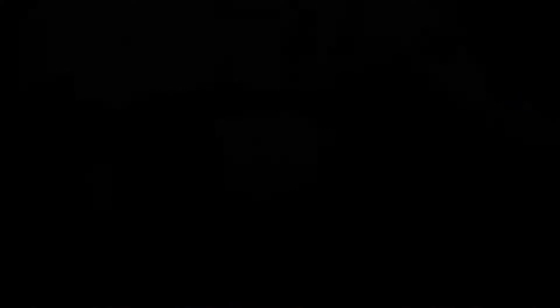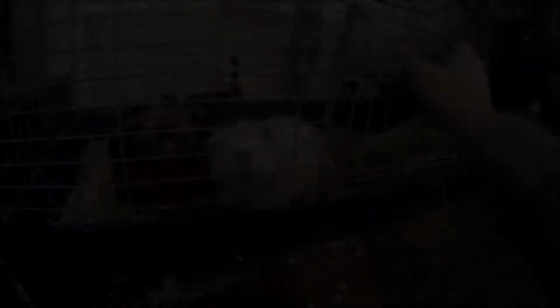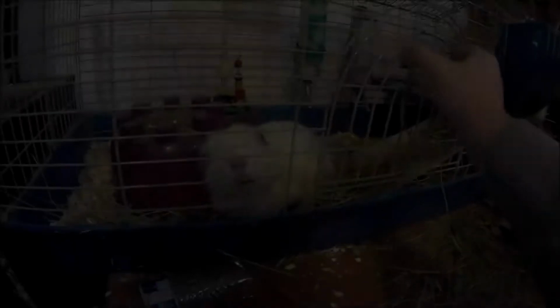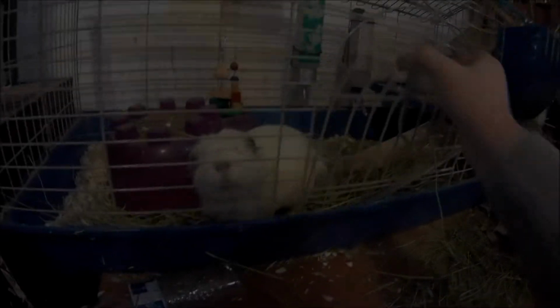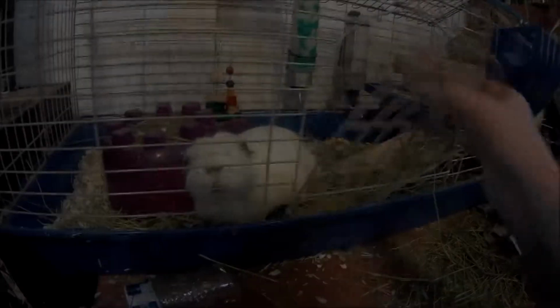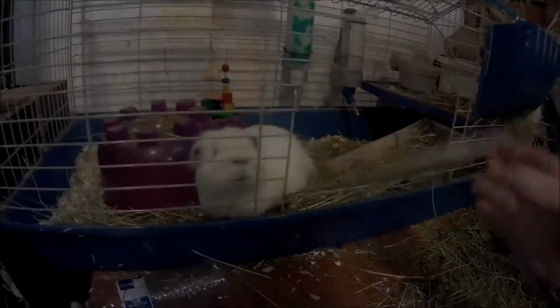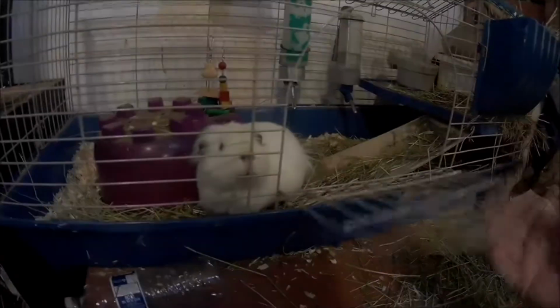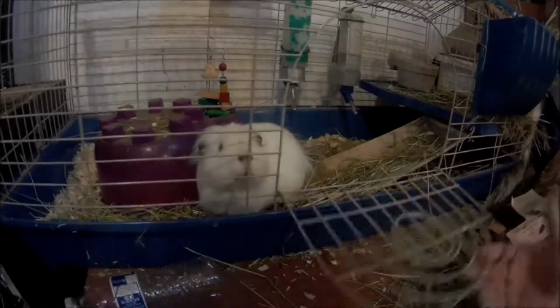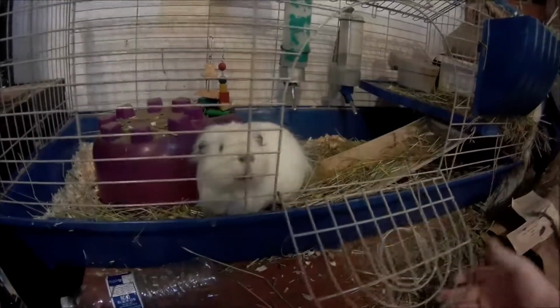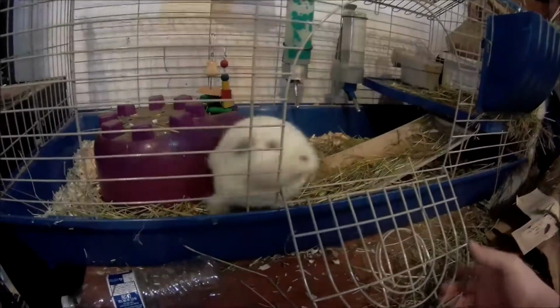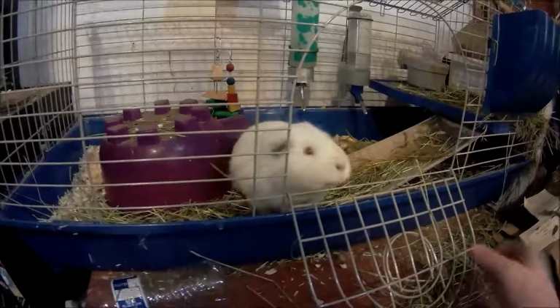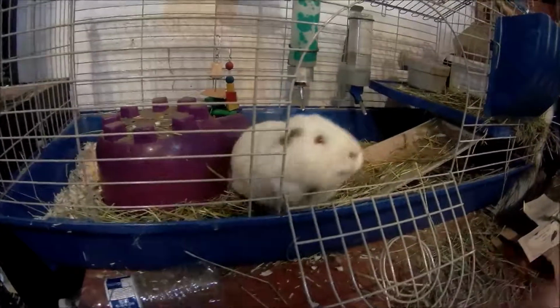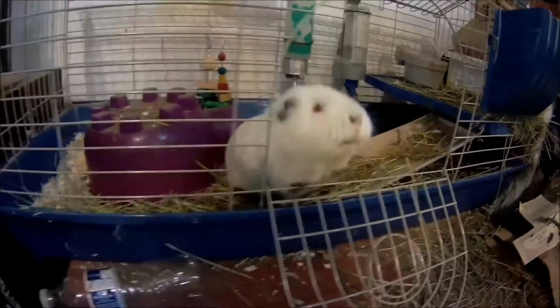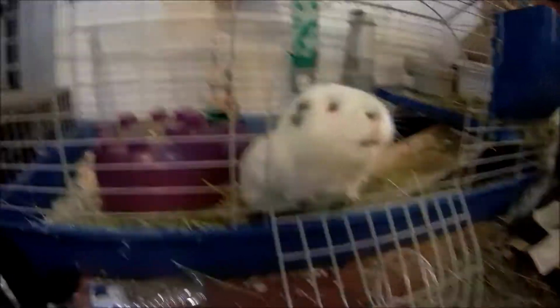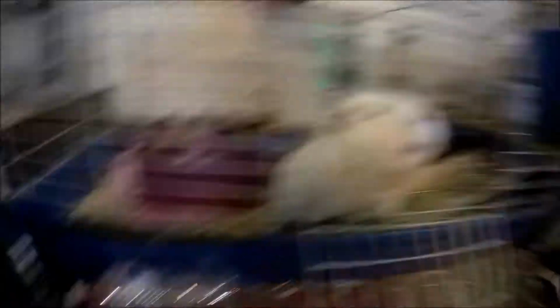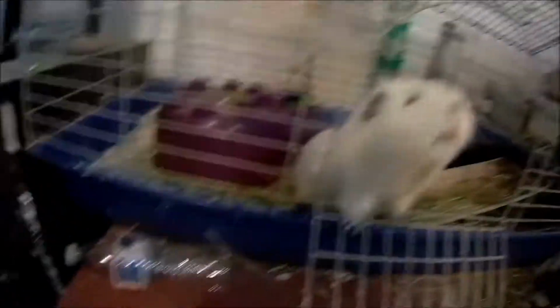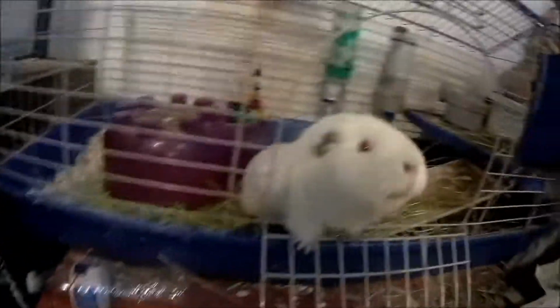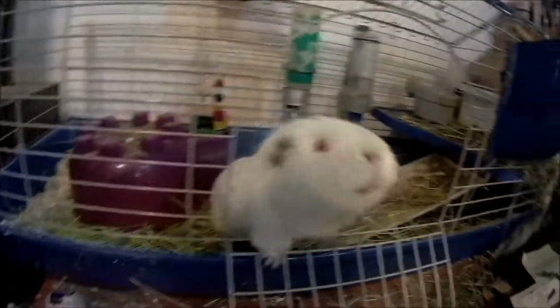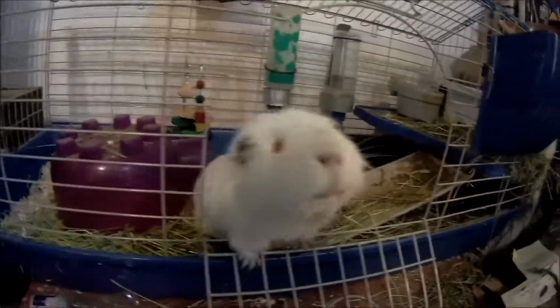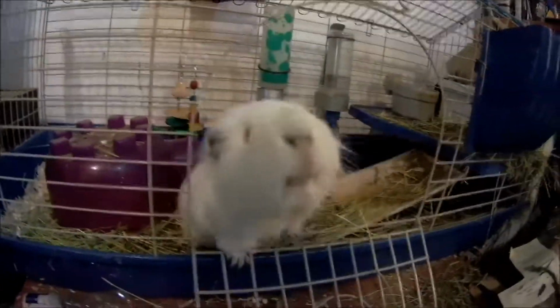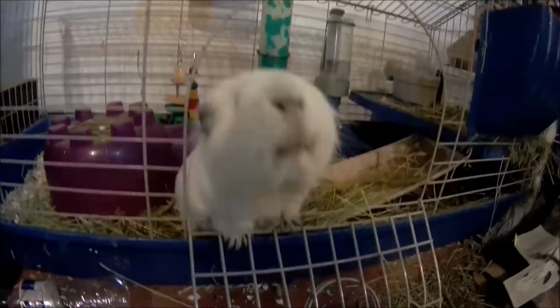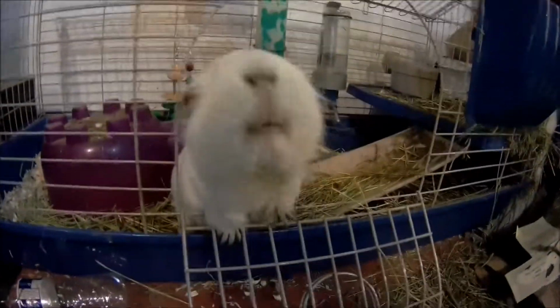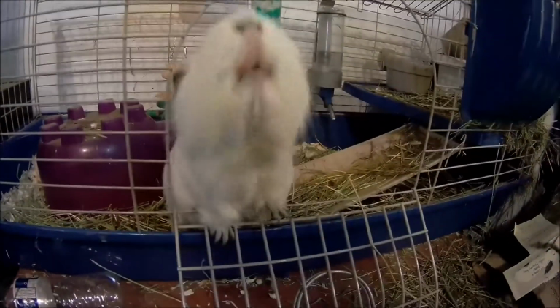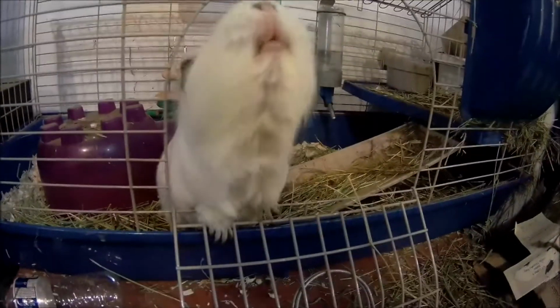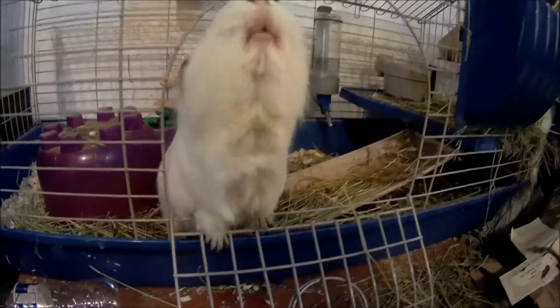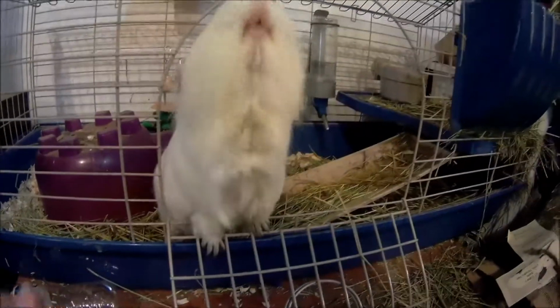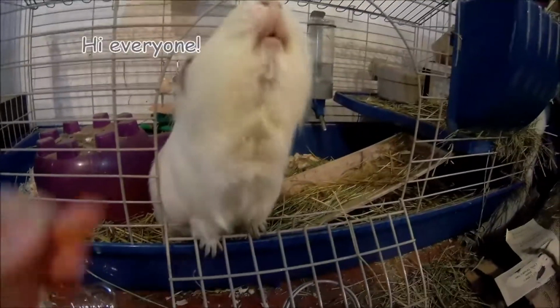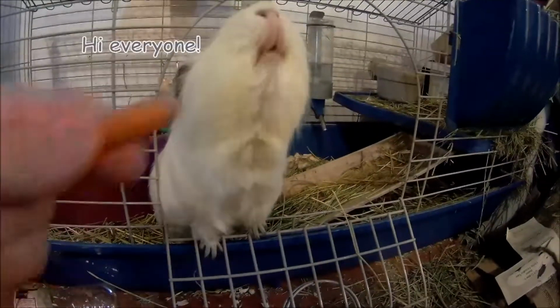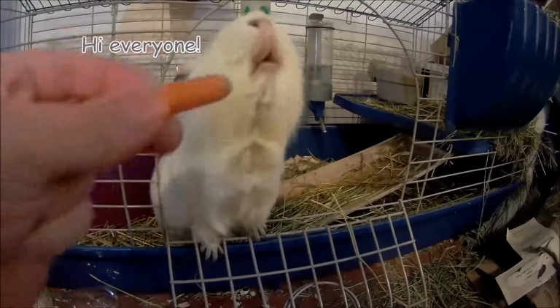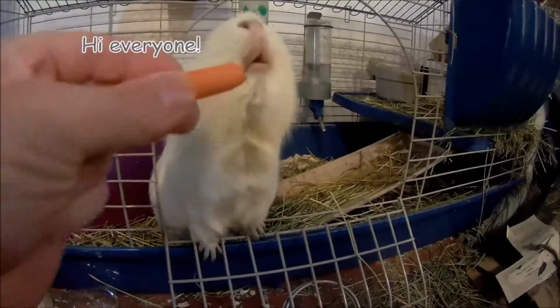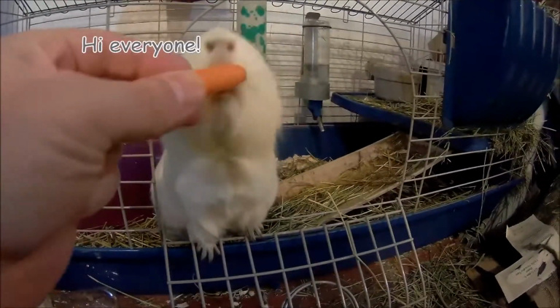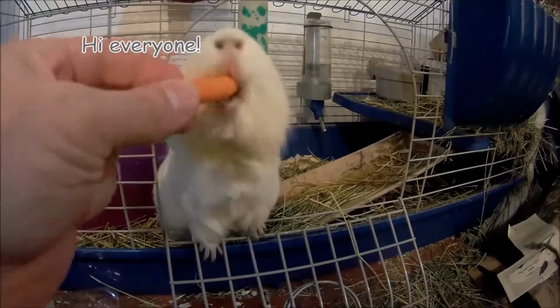Well, welcome back to the garage everybody. Say hi Jack. Want your carrot?